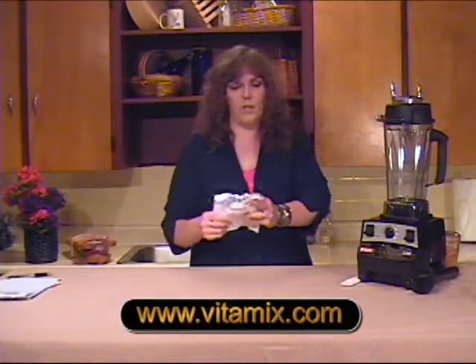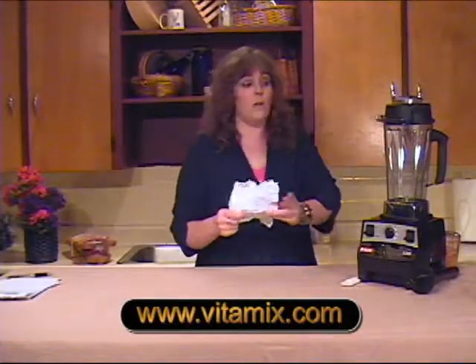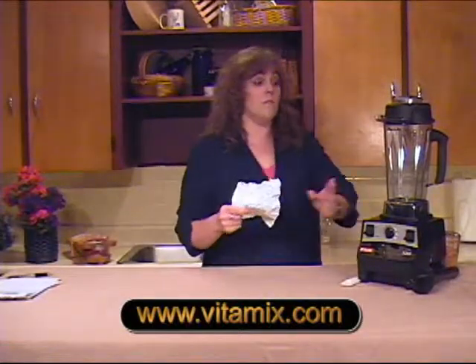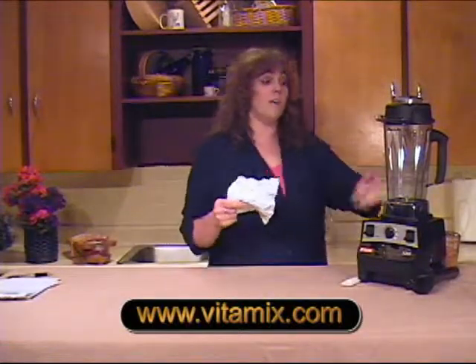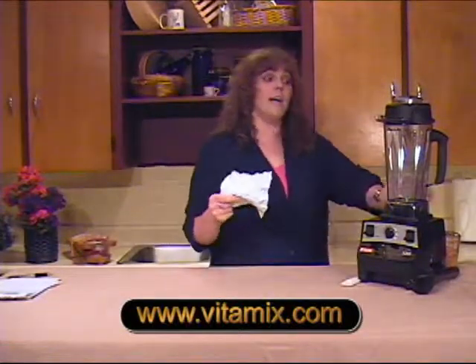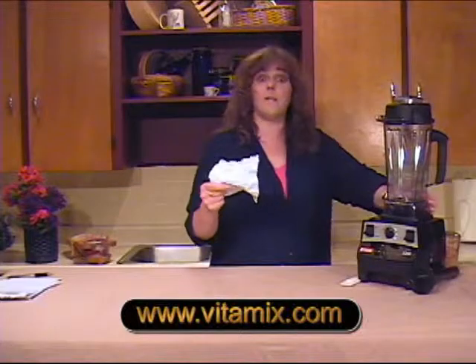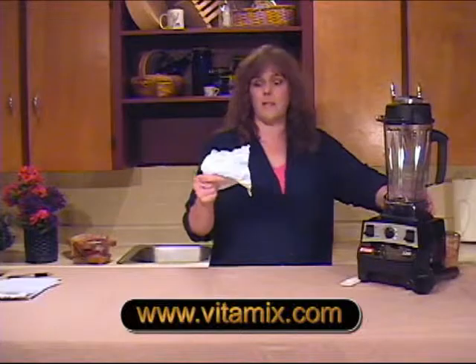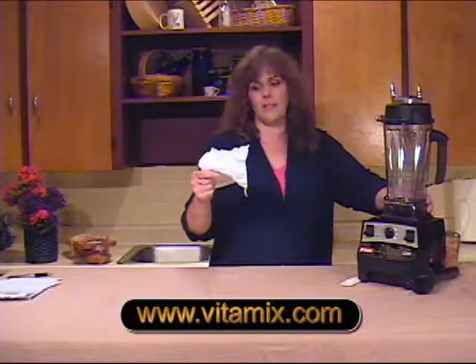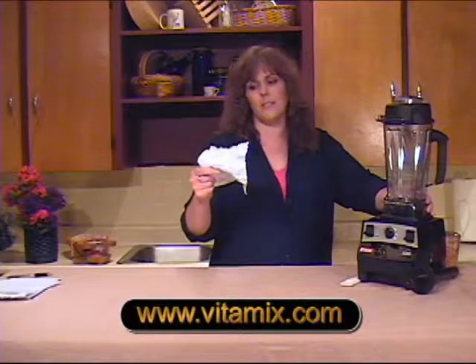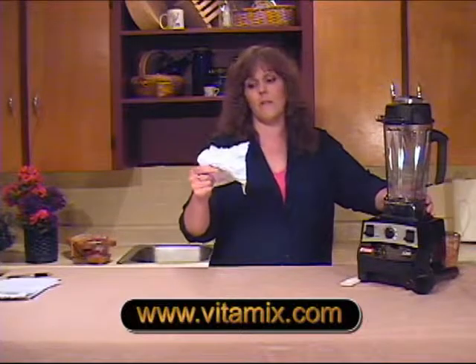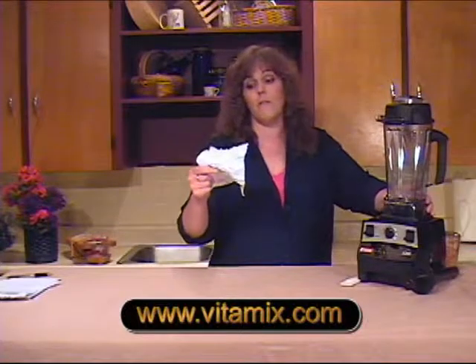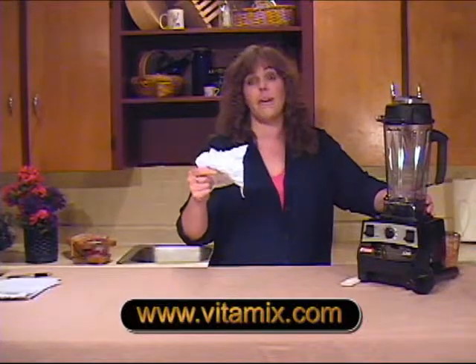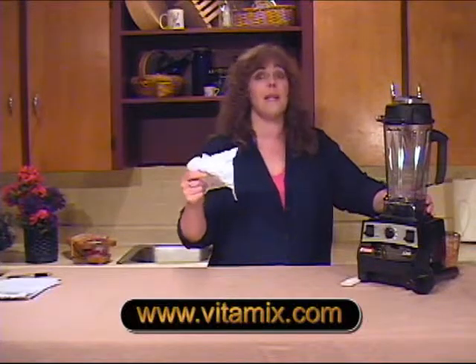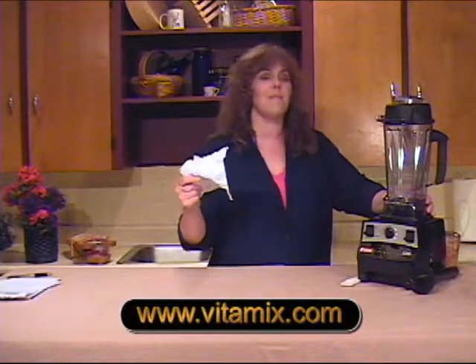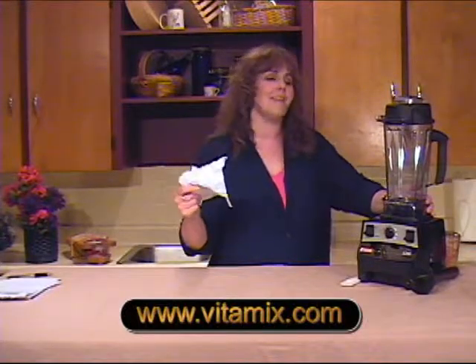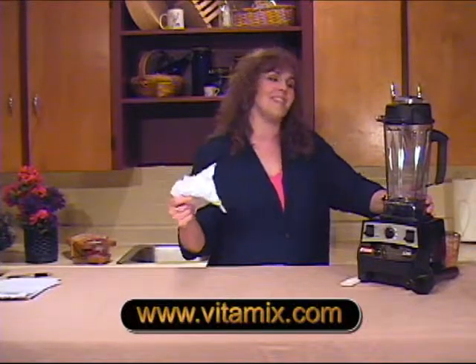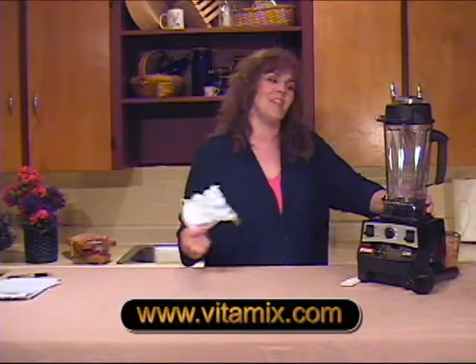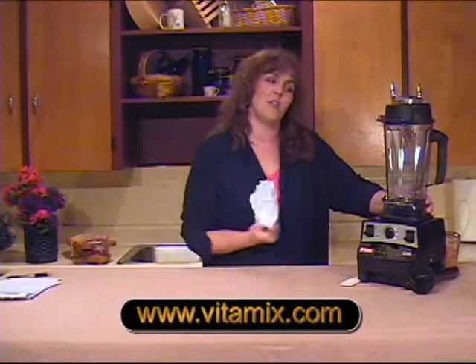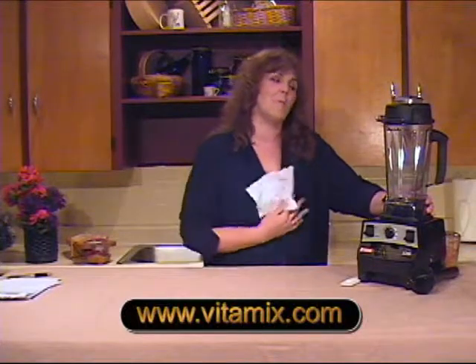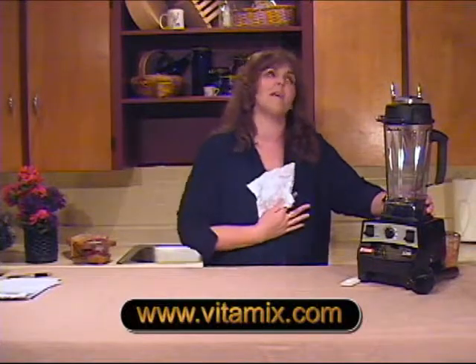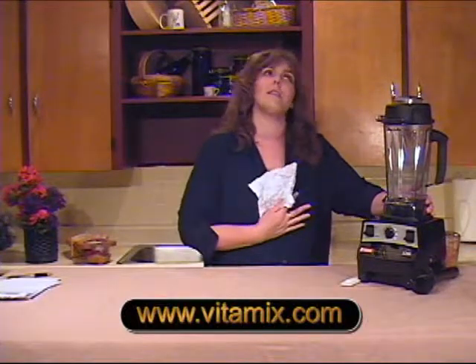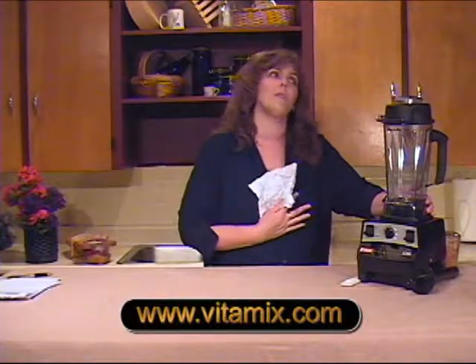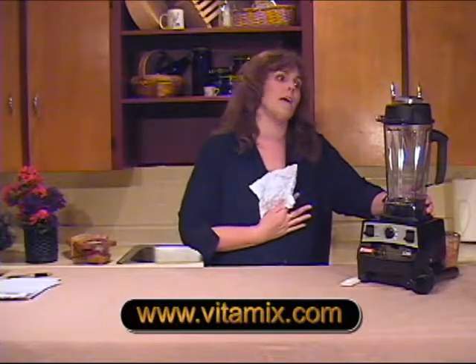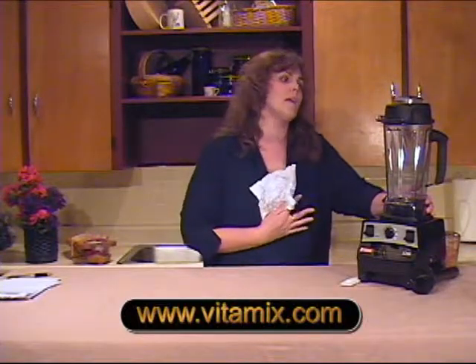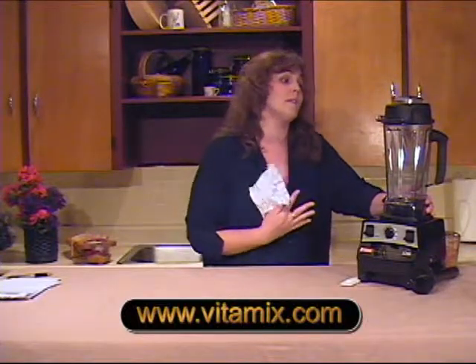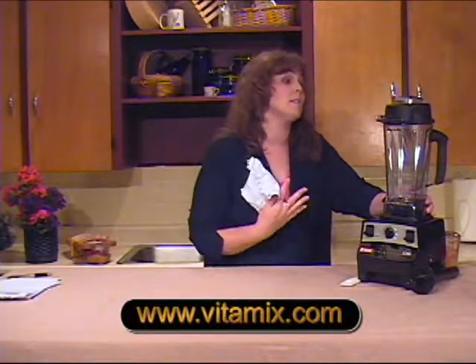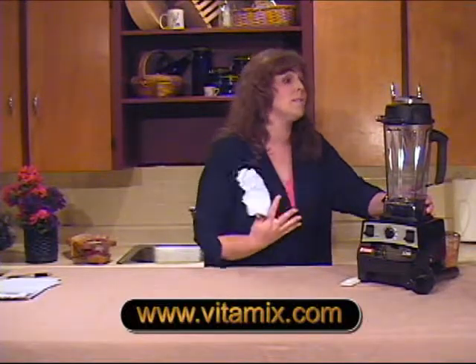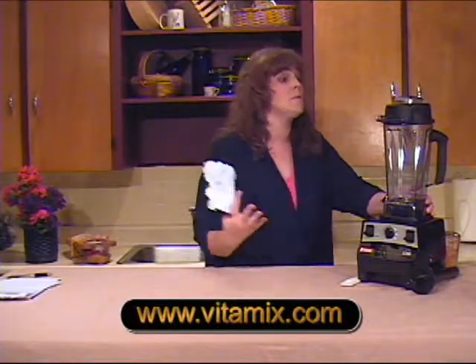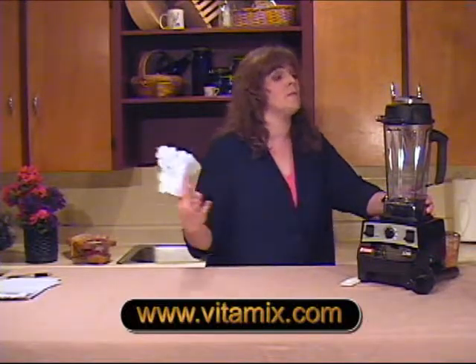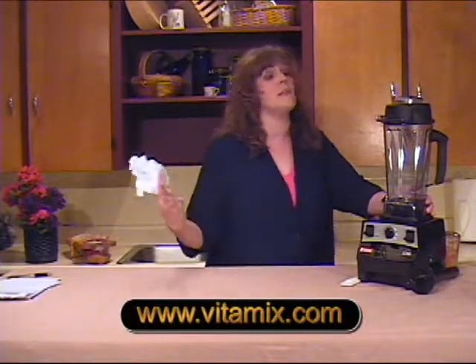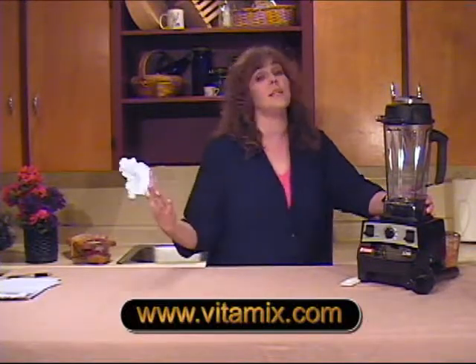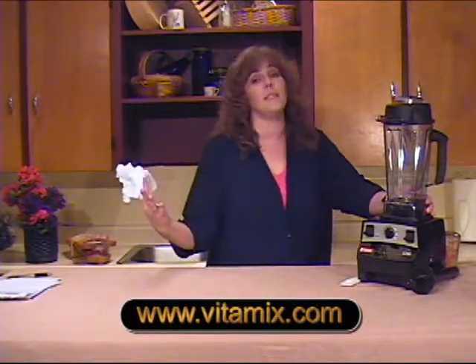Oh, Vitamix, oh Vitamix, you make the greatest smoothies.